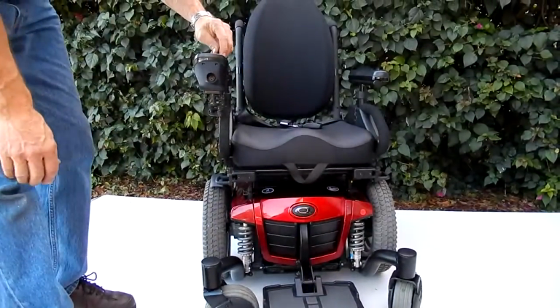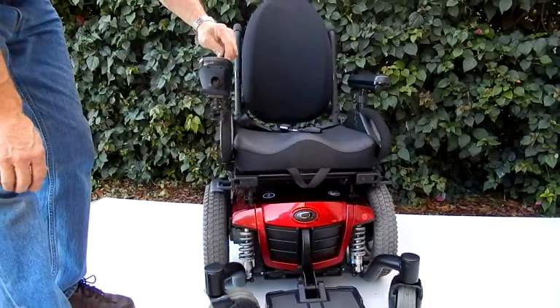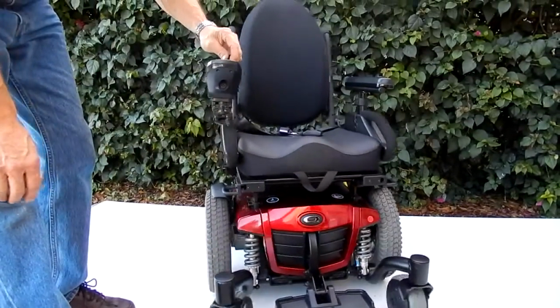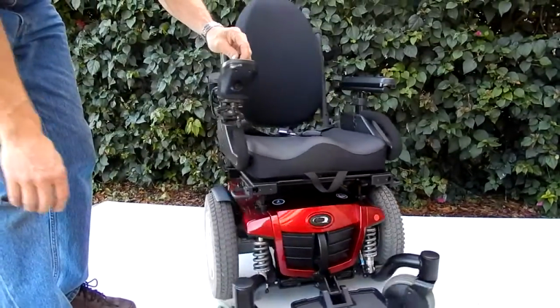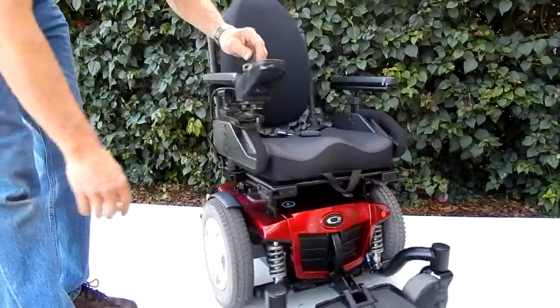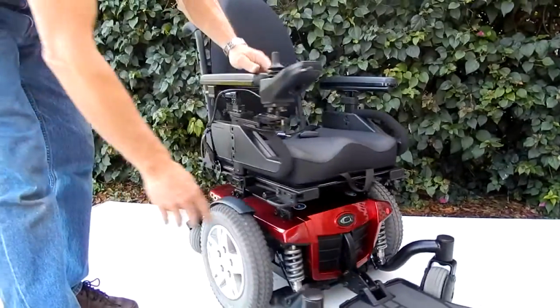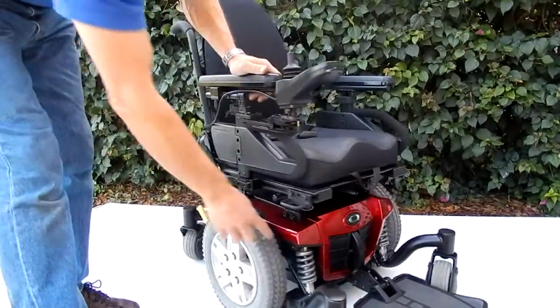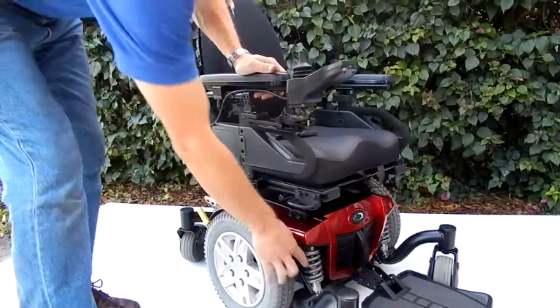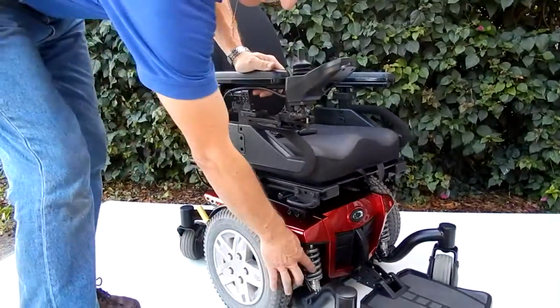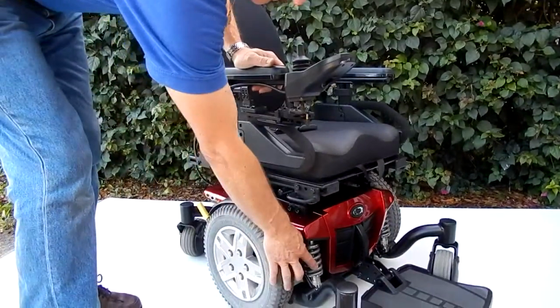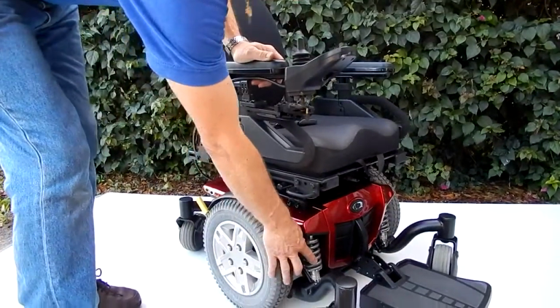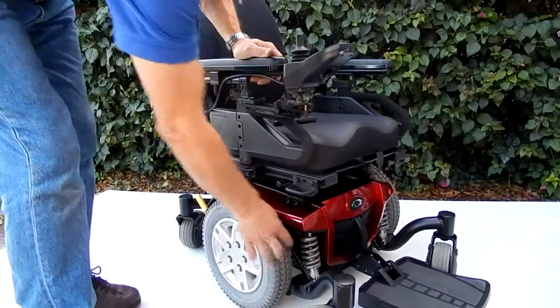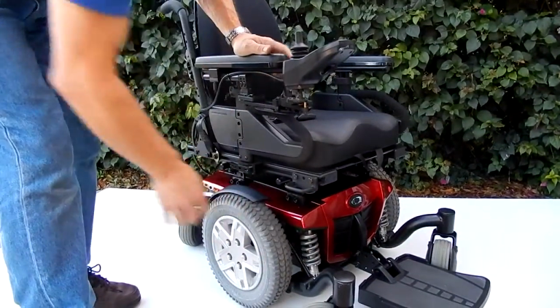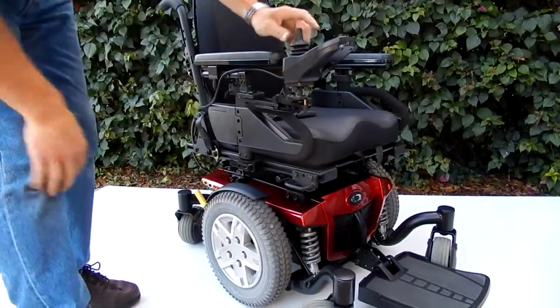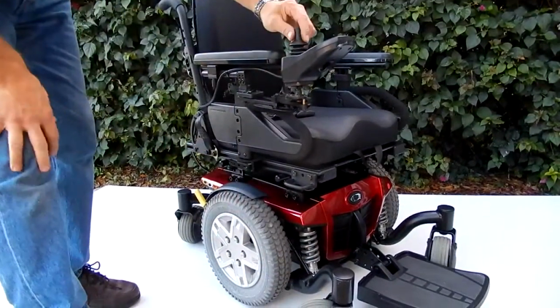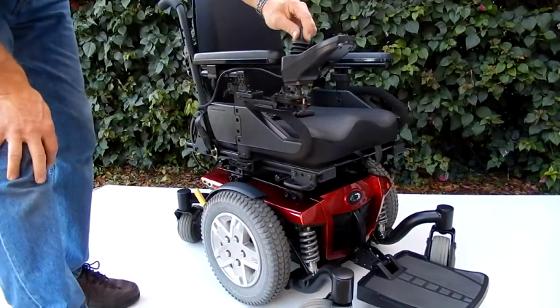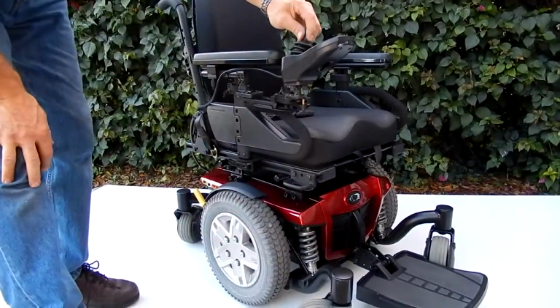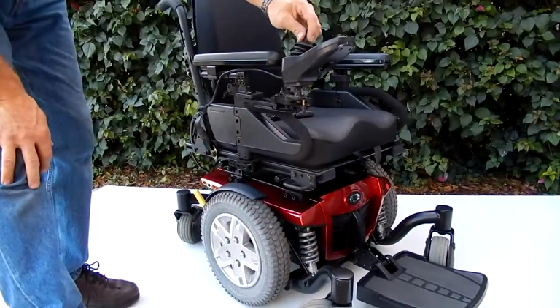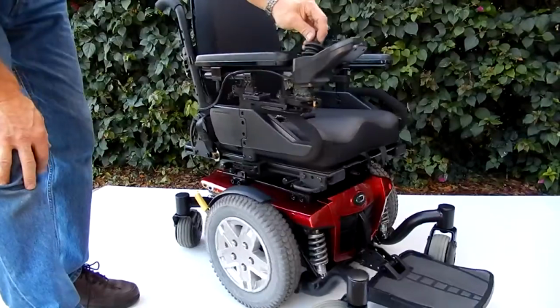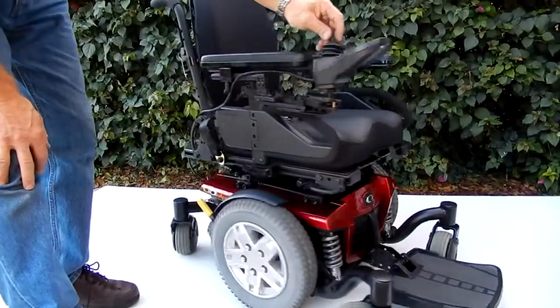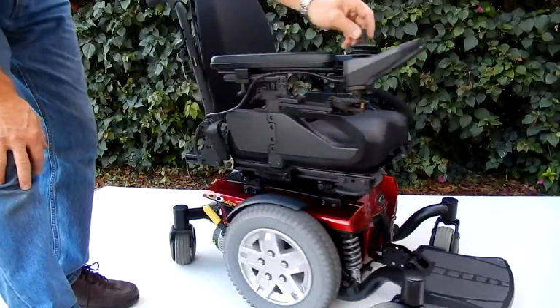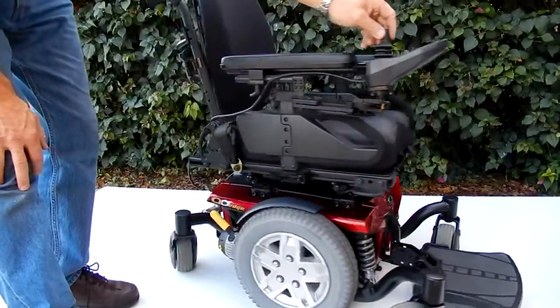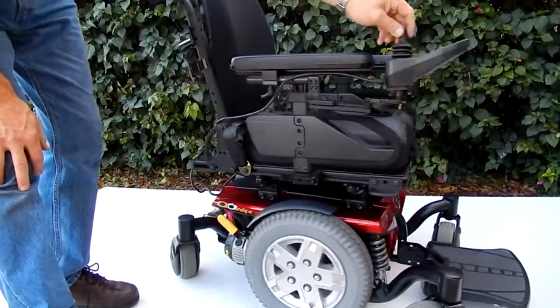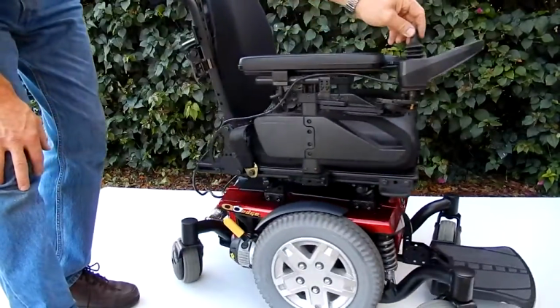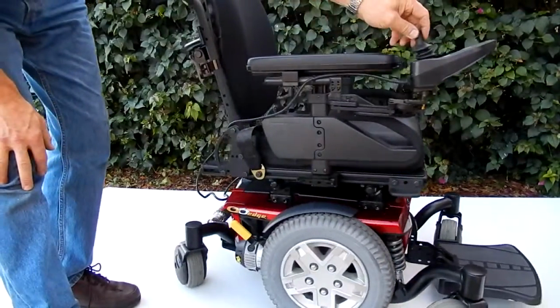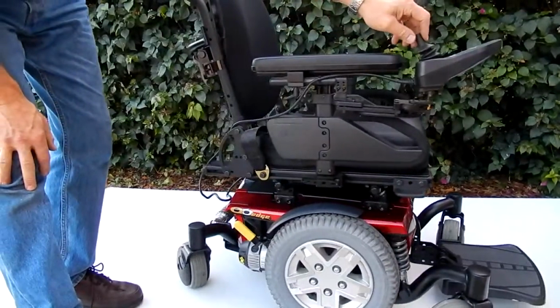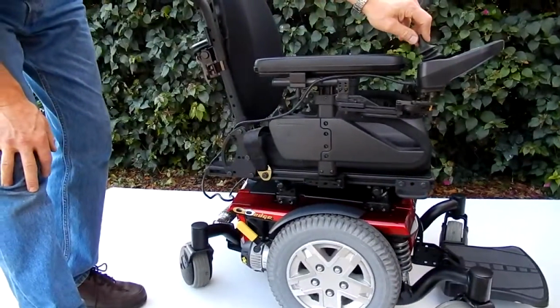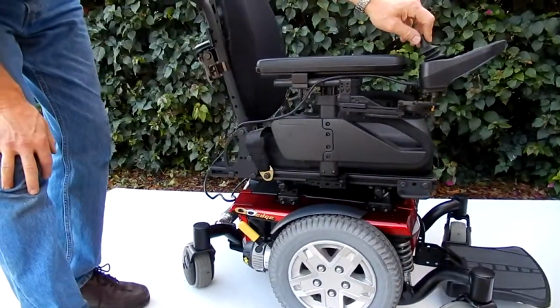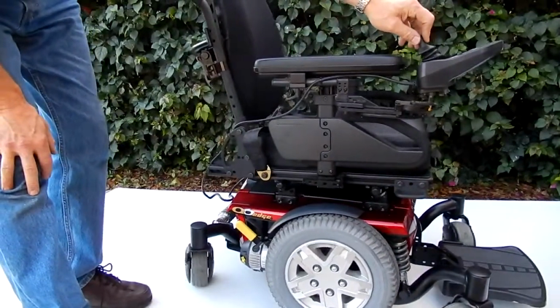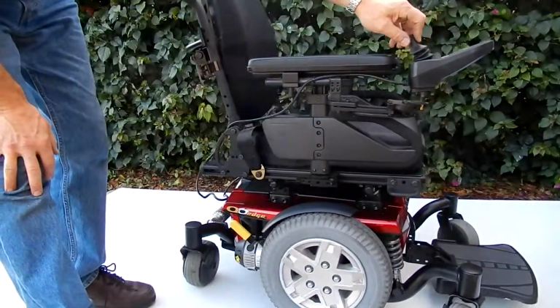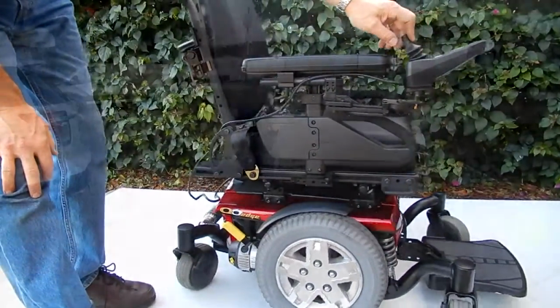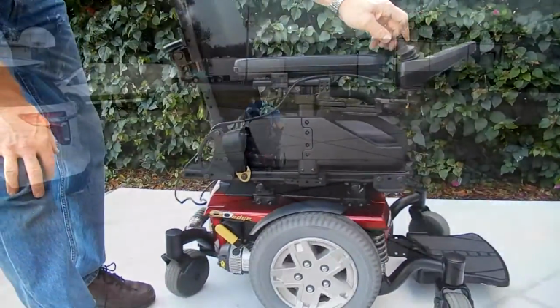Great suspension. As you can see, the suspension on this chair is front and back. Fantastic chair.